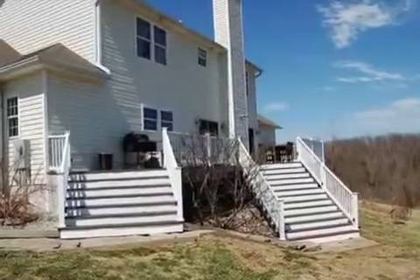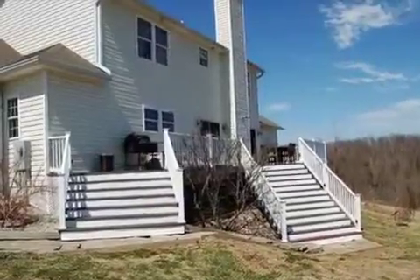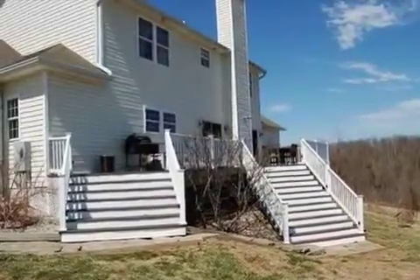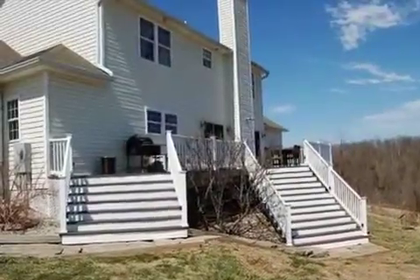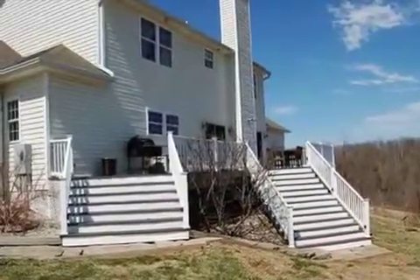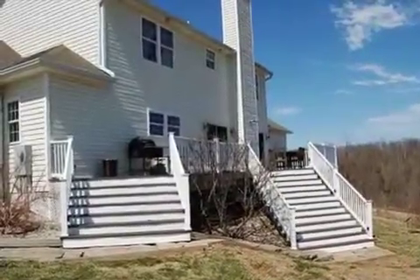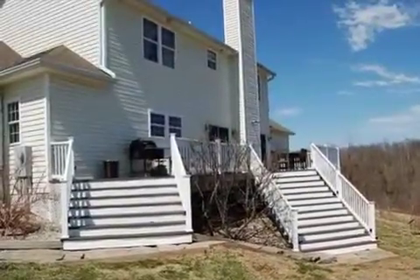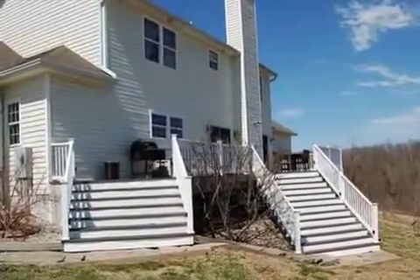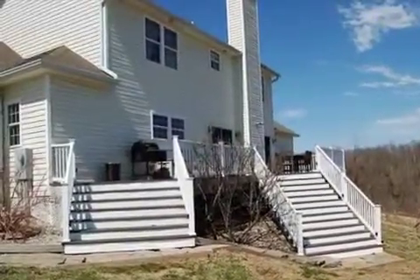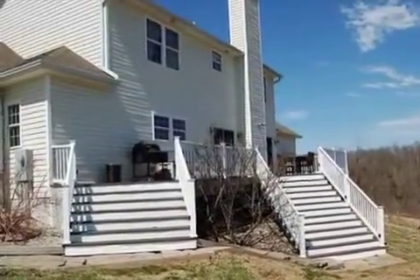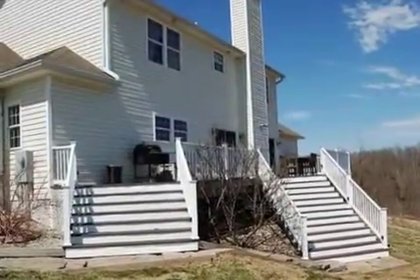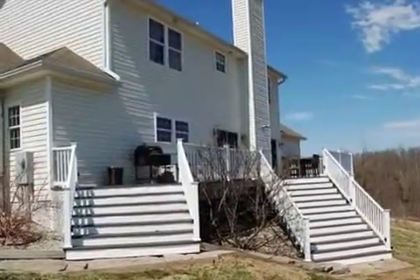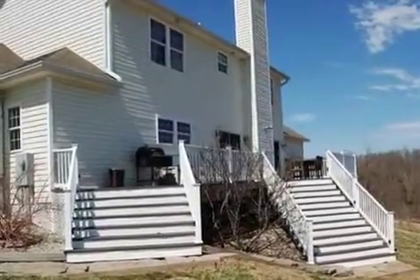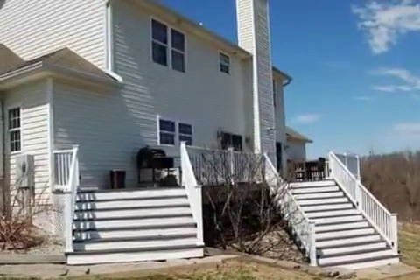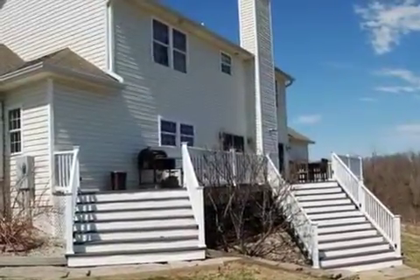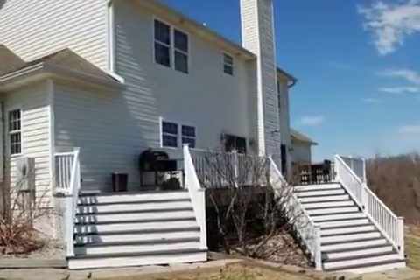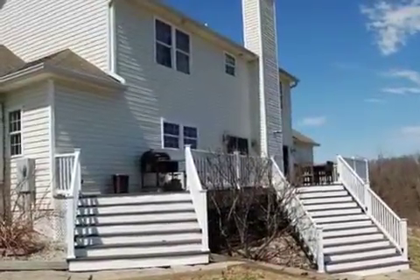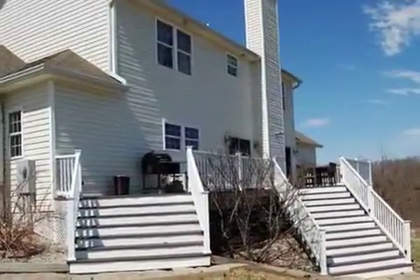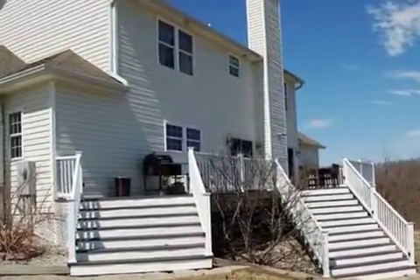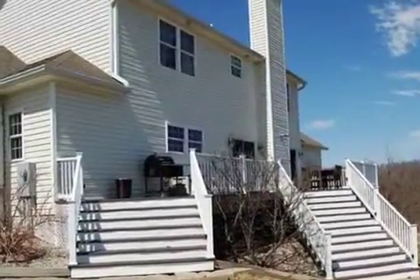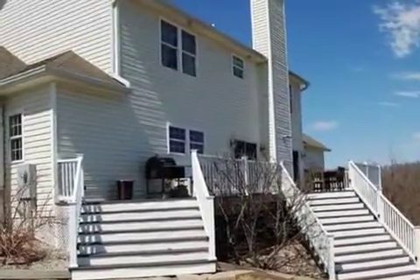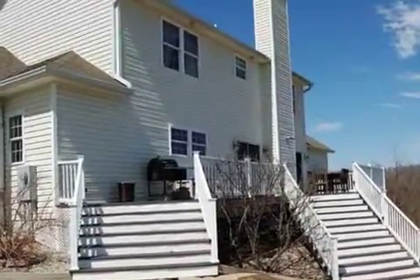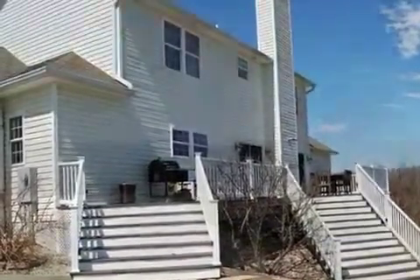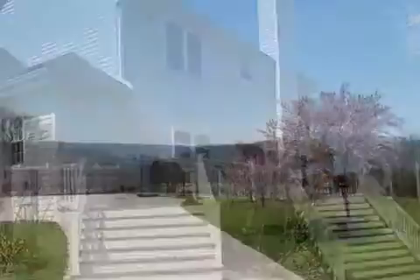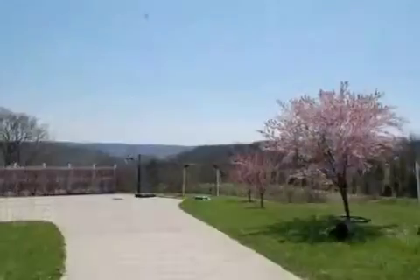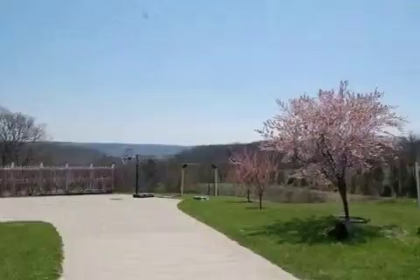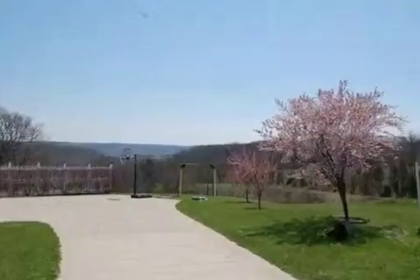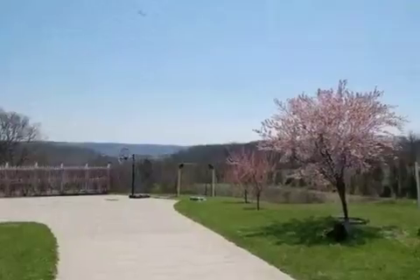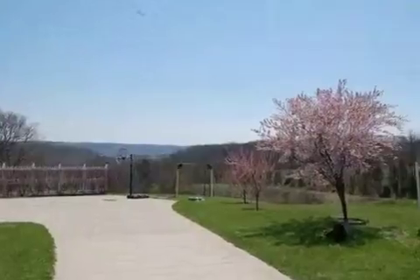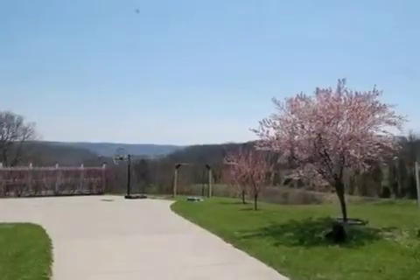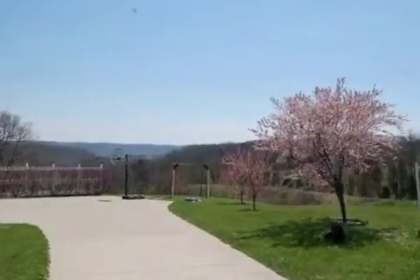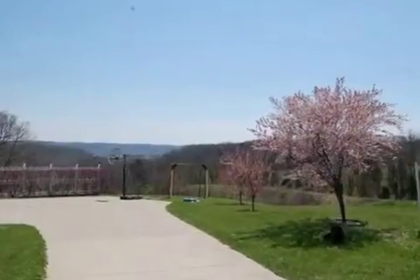On the outside, this property features an attached garage and a deck.